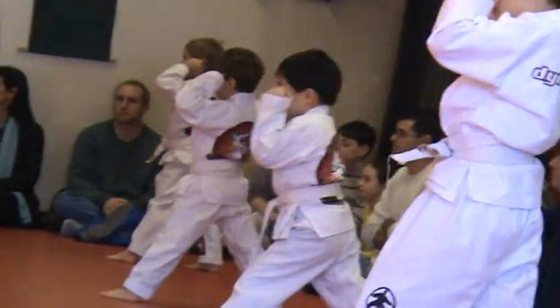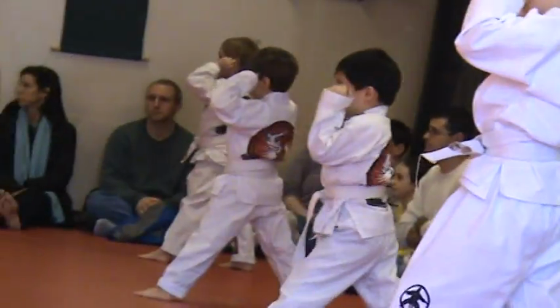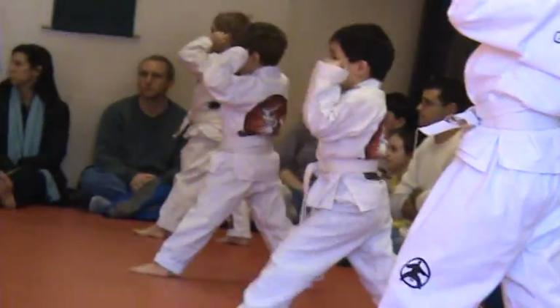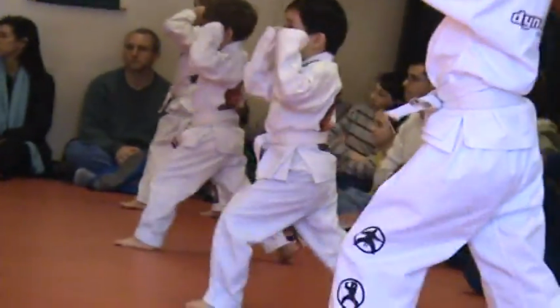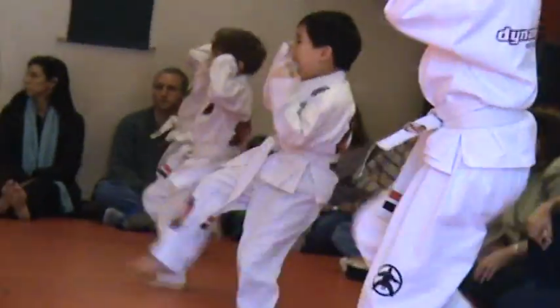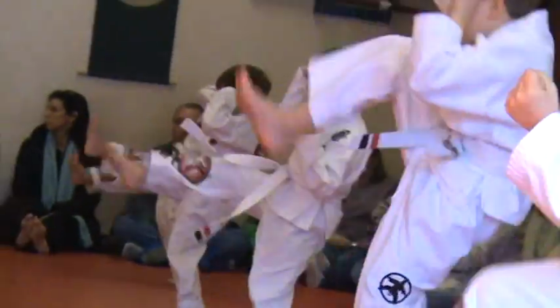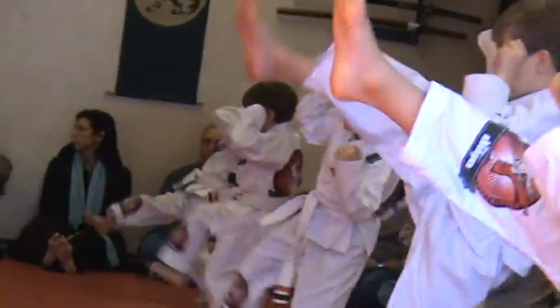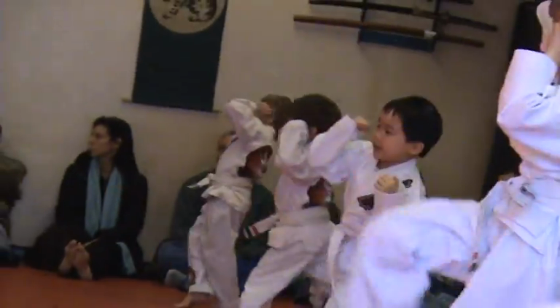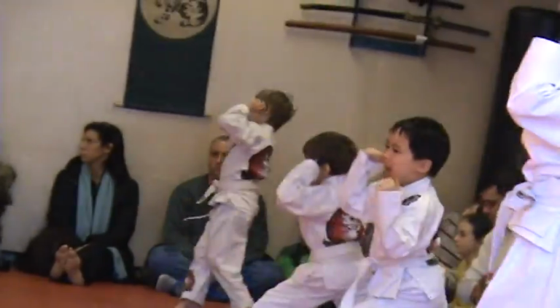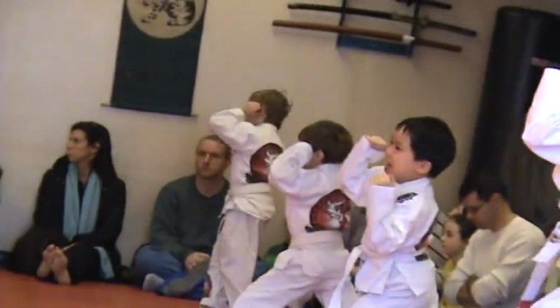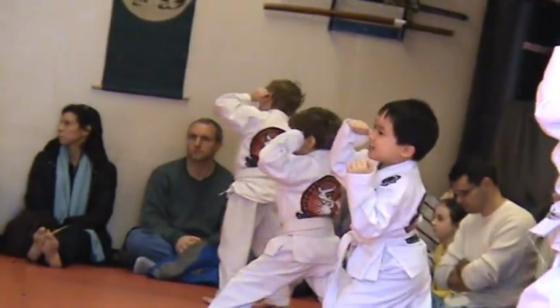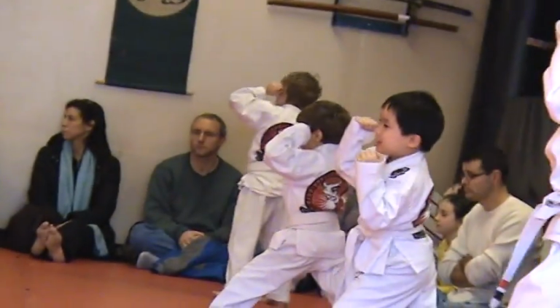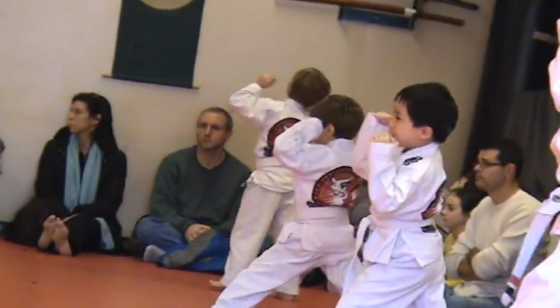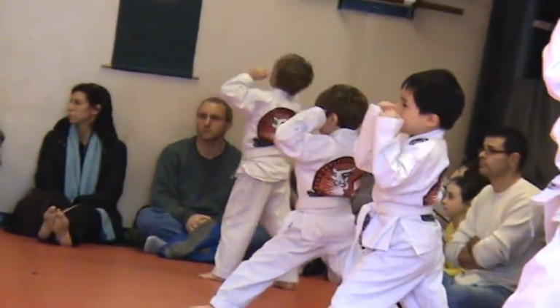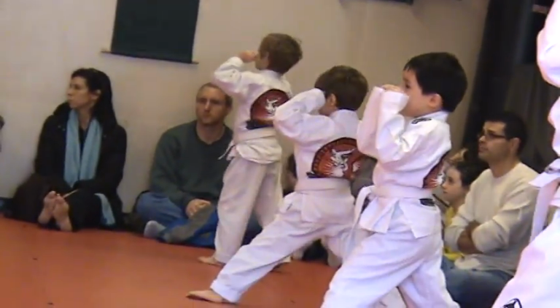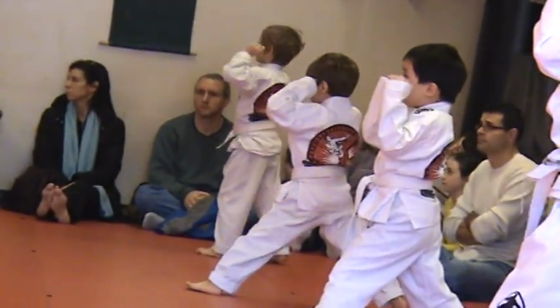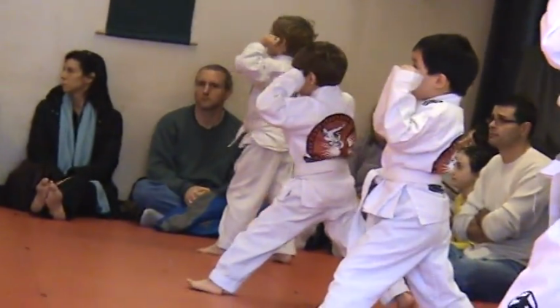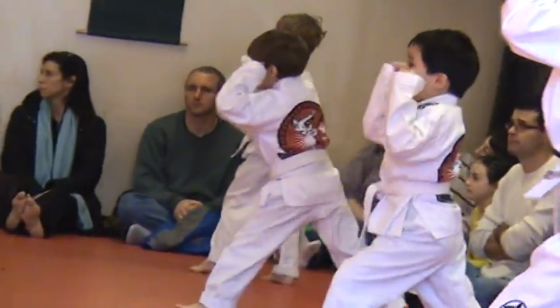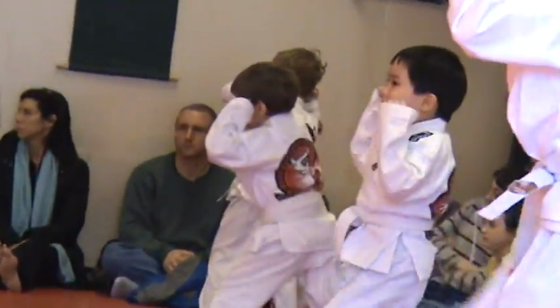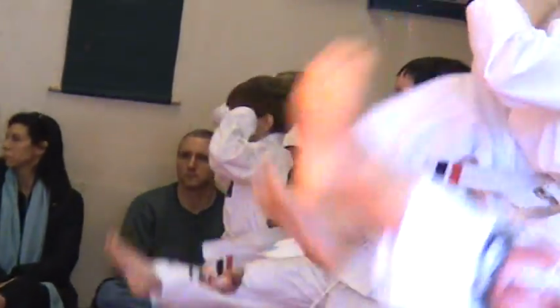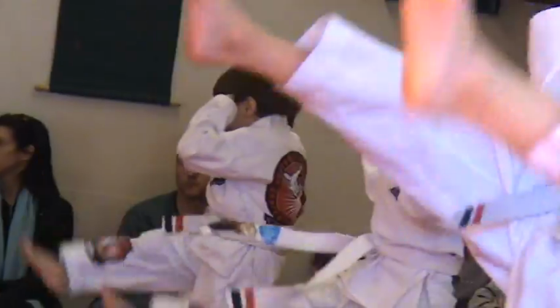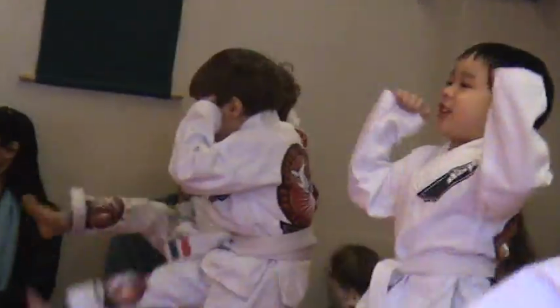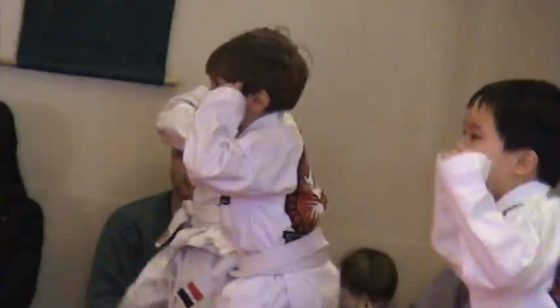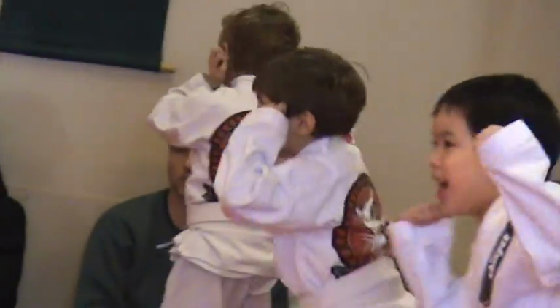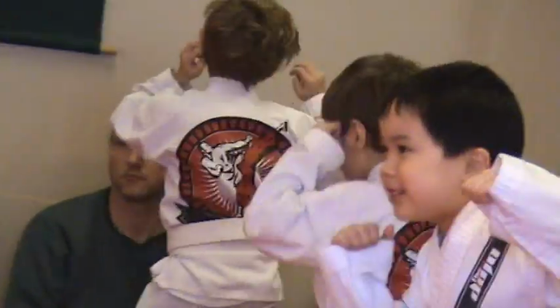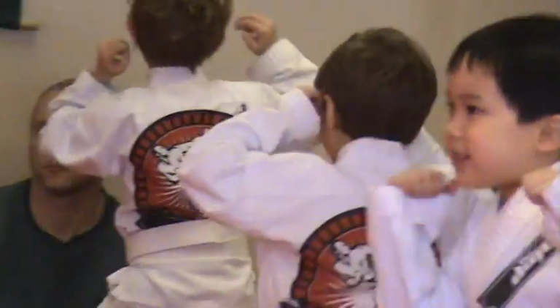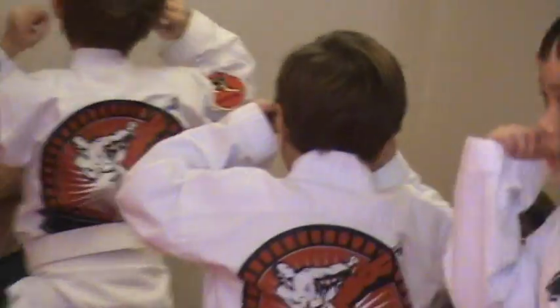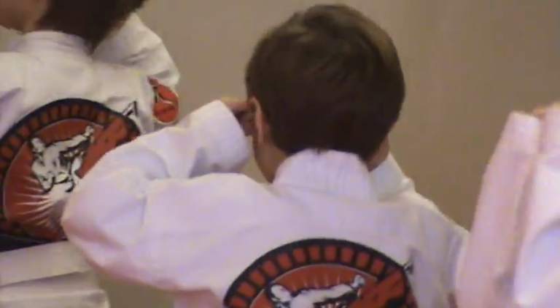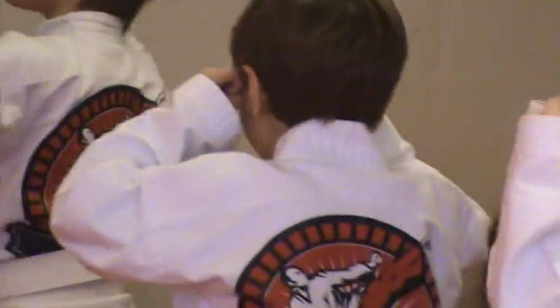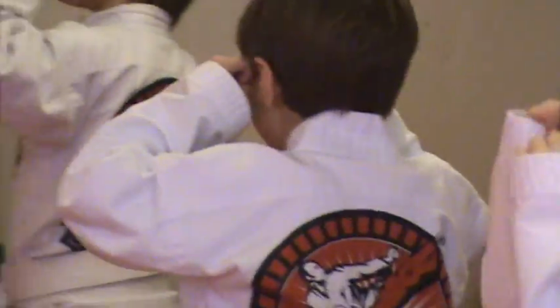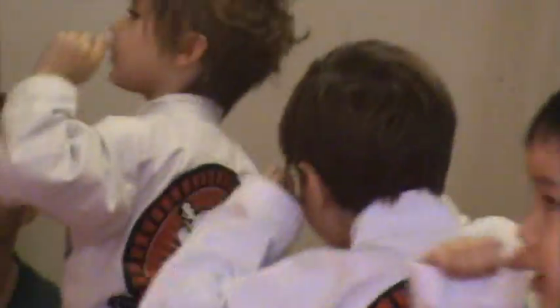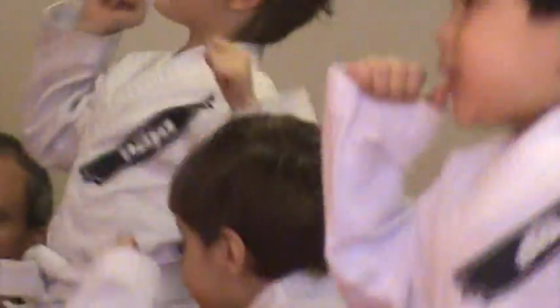Ready, go! Action! Don't move, one more time, go! Action! Jump switch, sir! Sir!